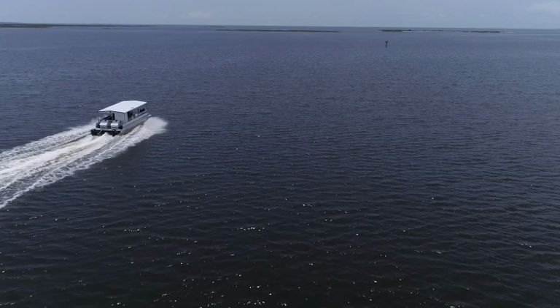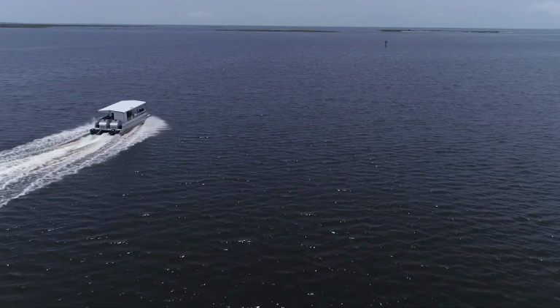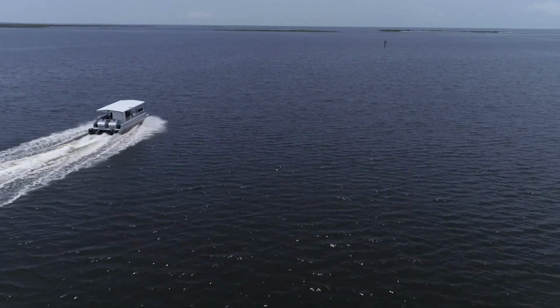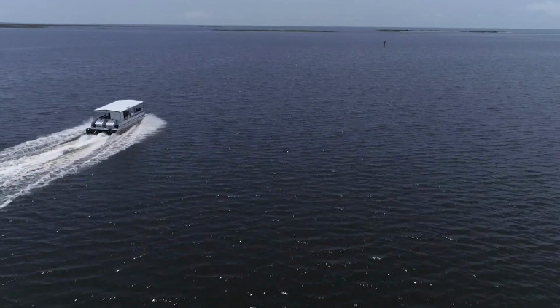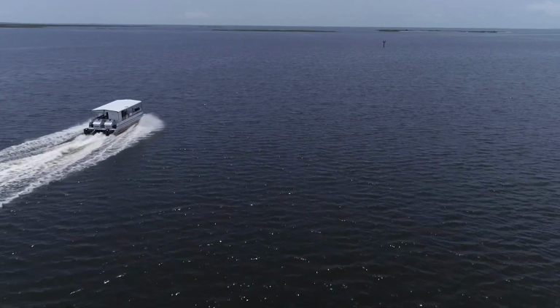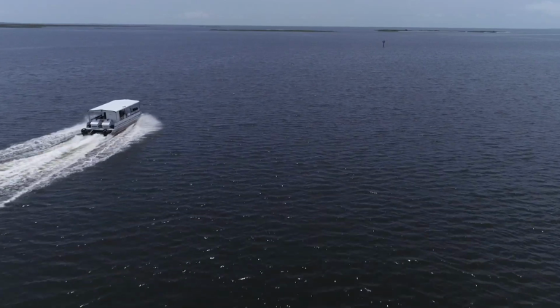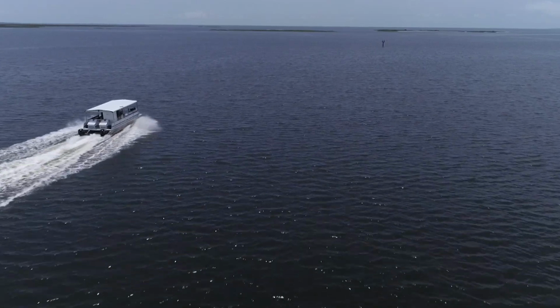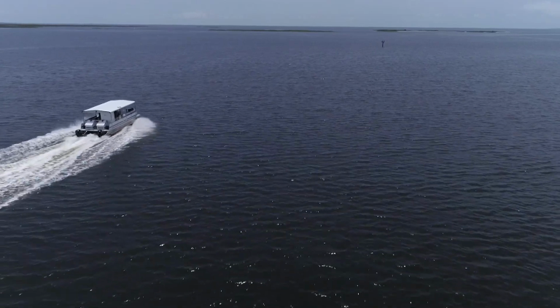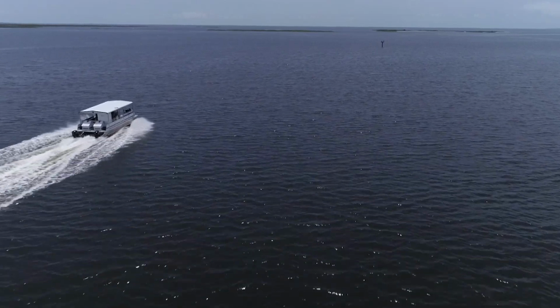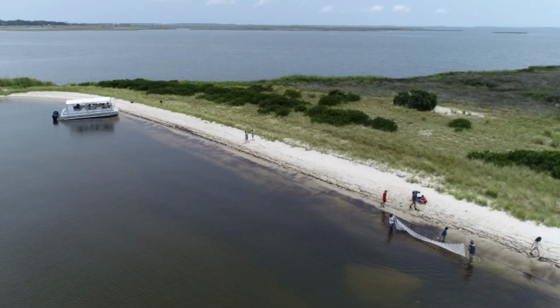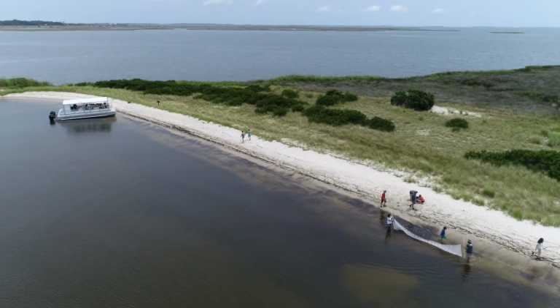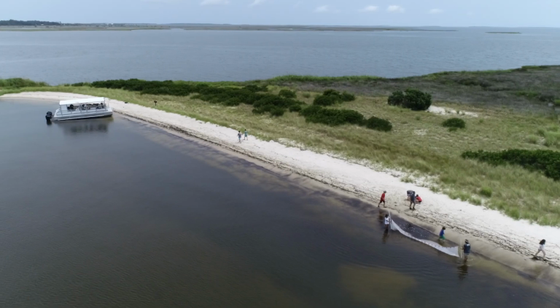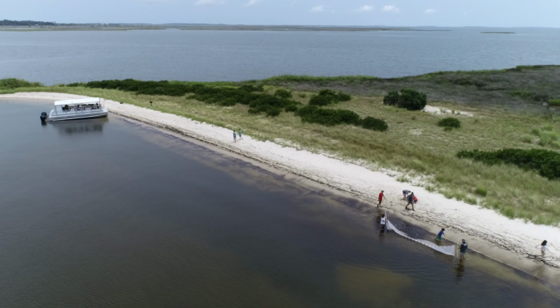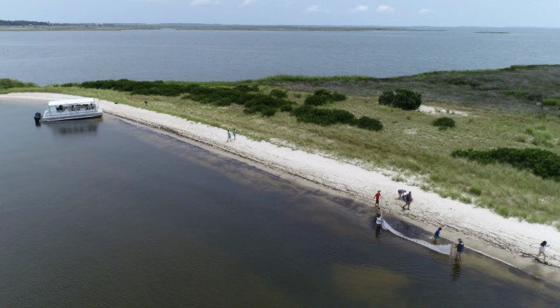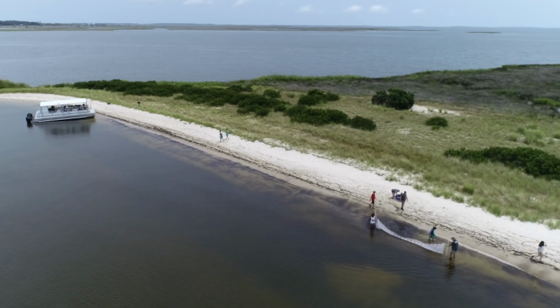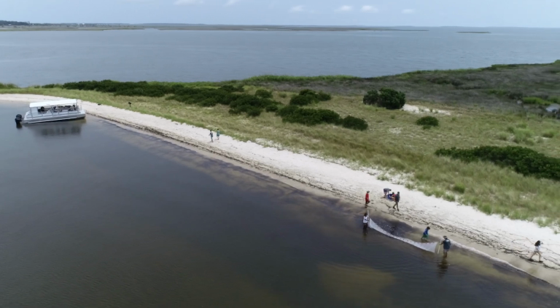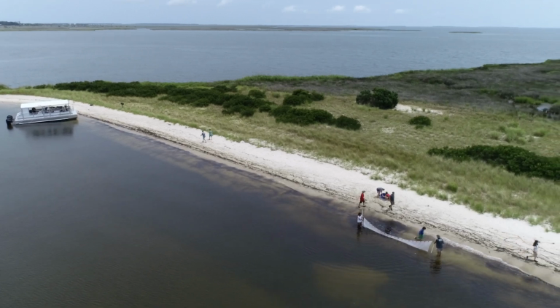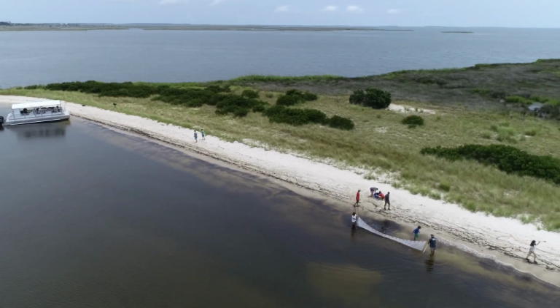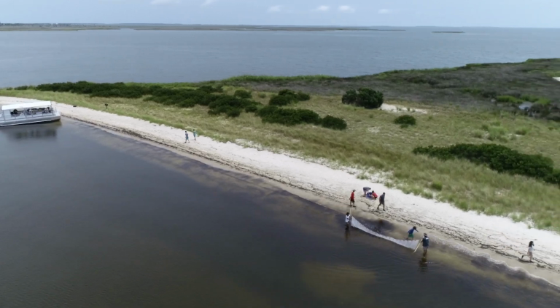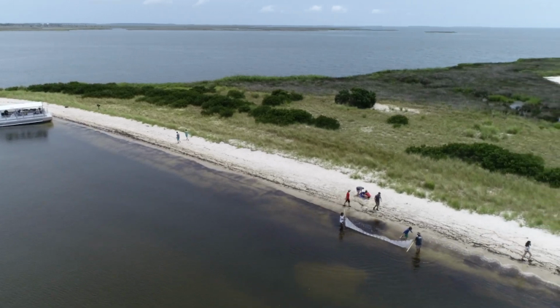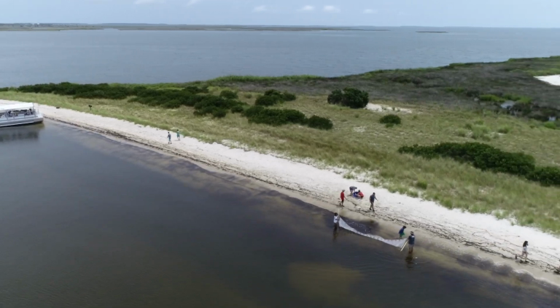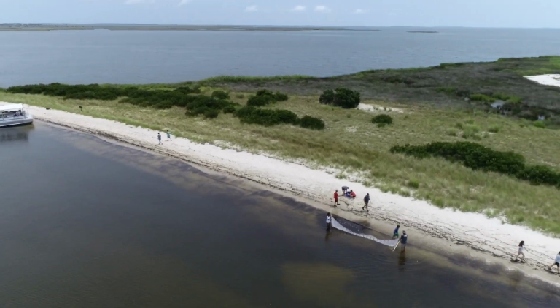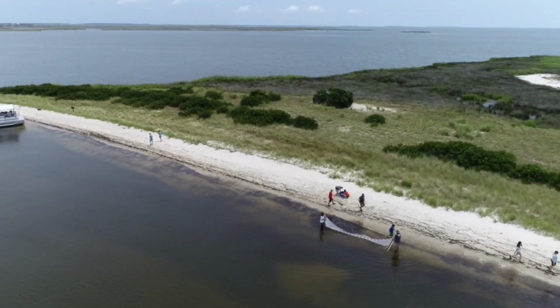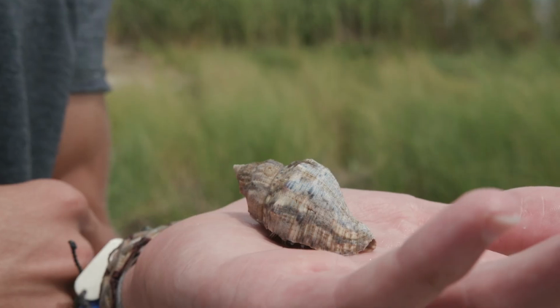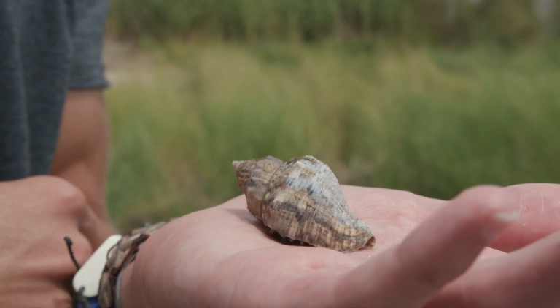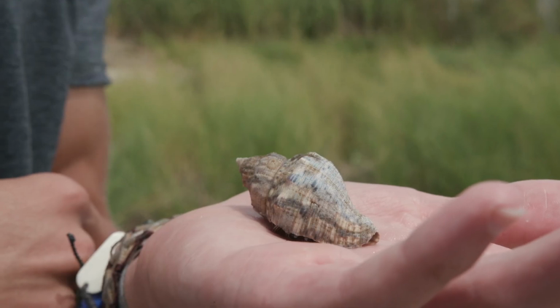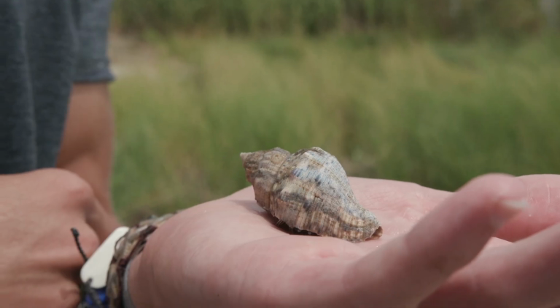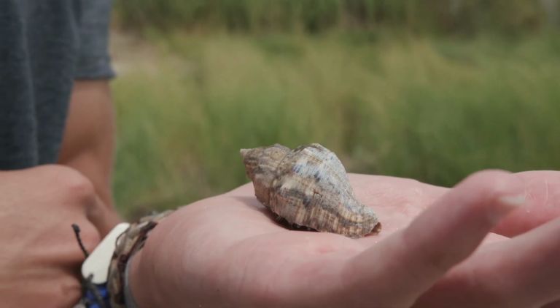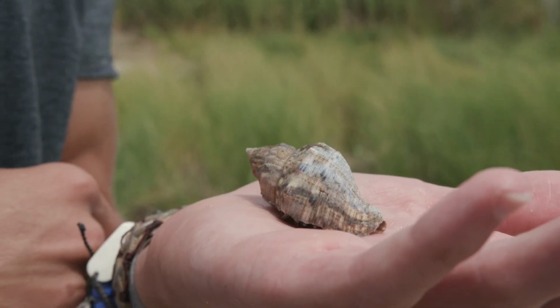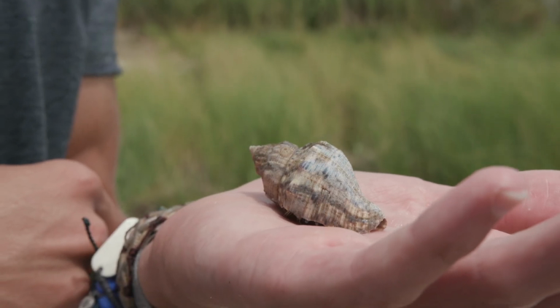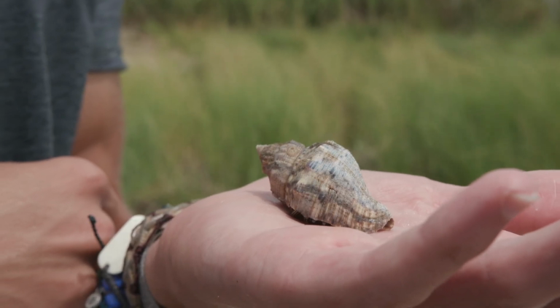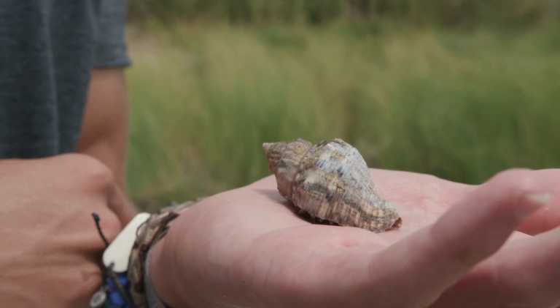Another fun thing that we do is take them out on the boat. We go to a small island around two nautical miles from here and have some activities for them to do there.